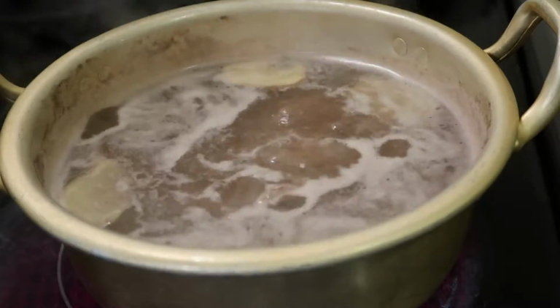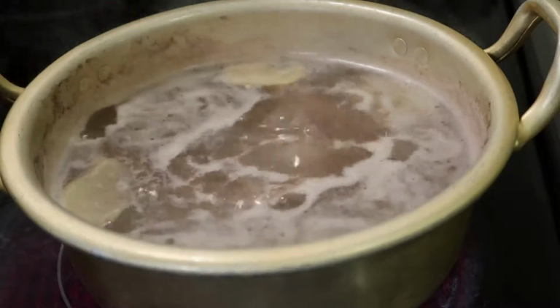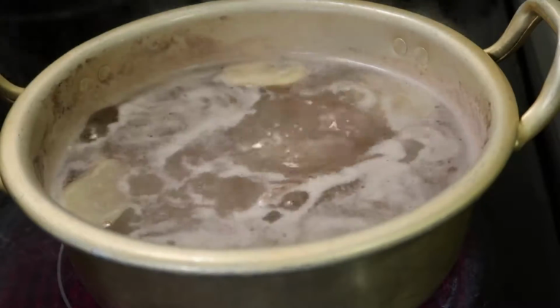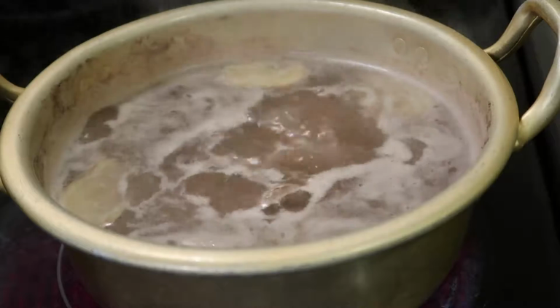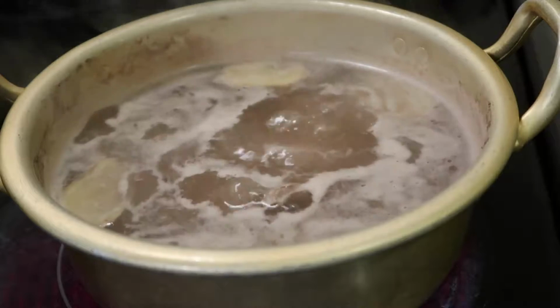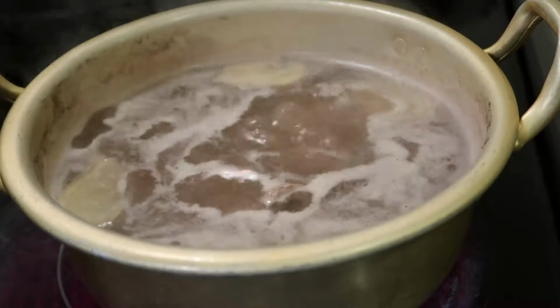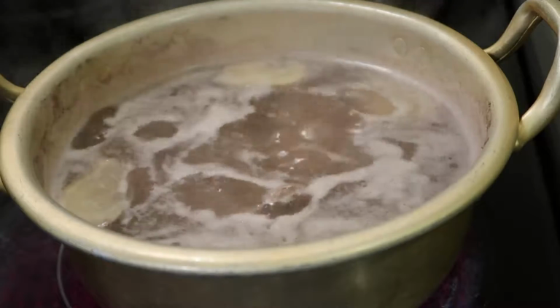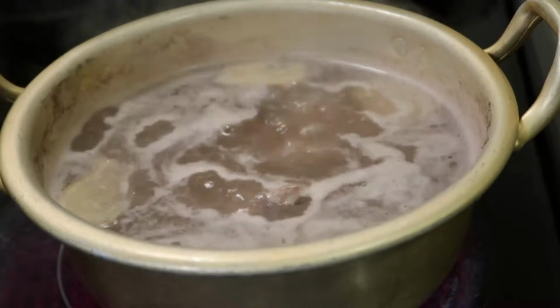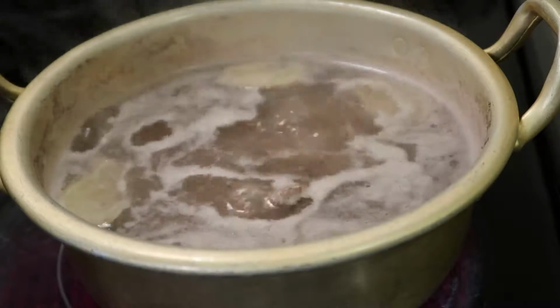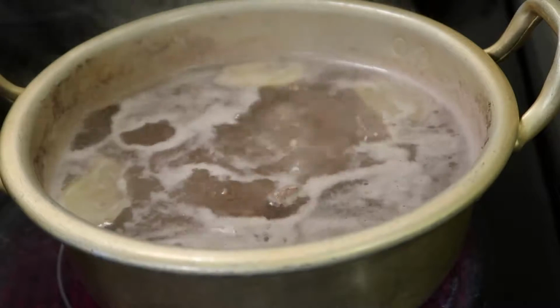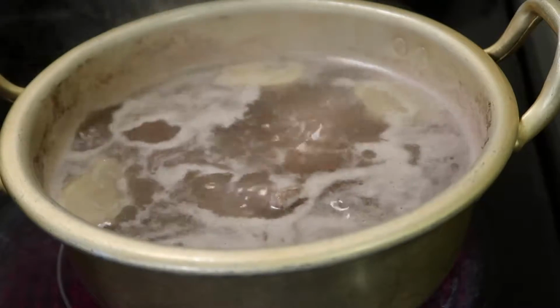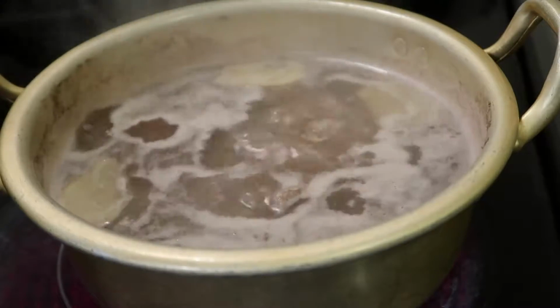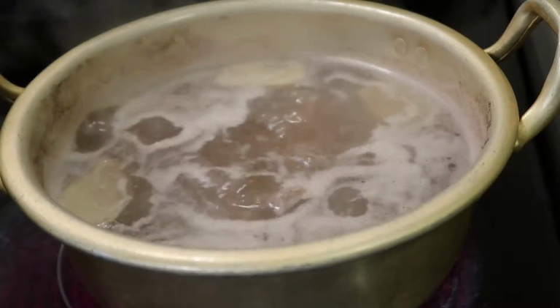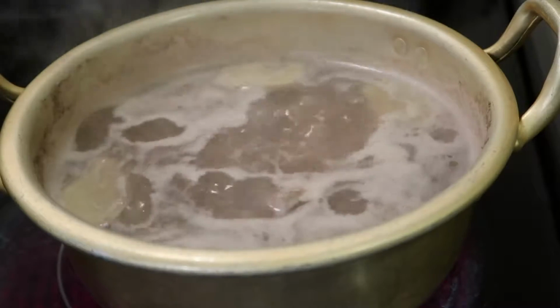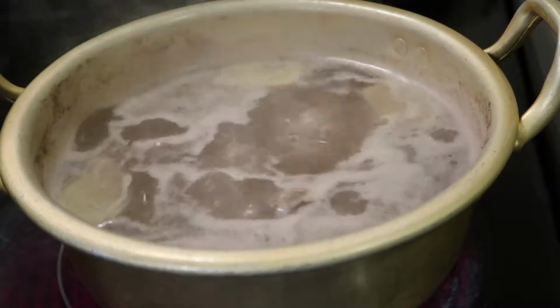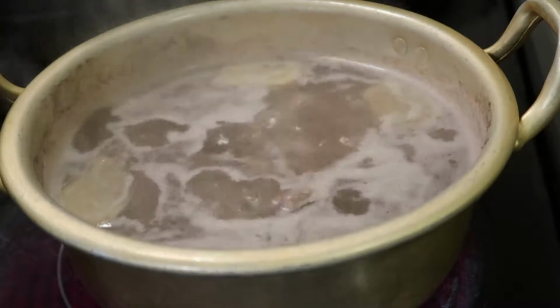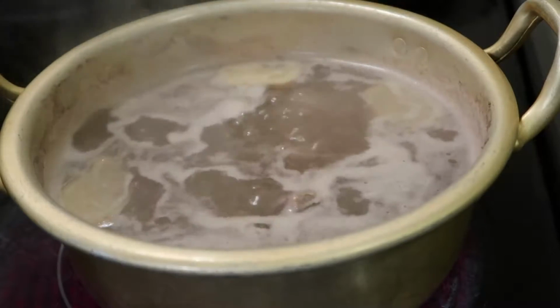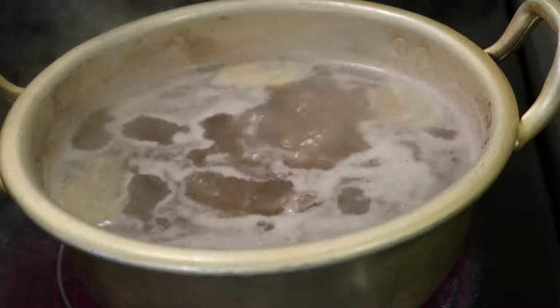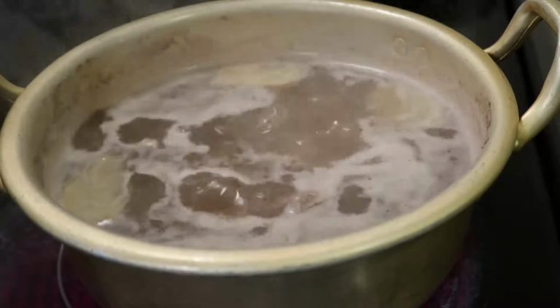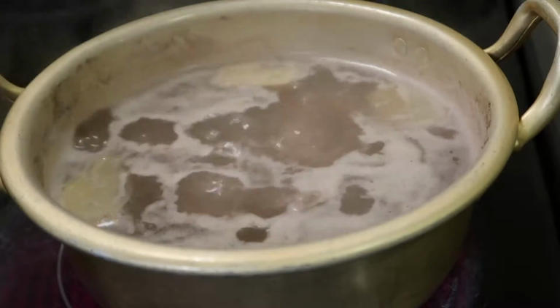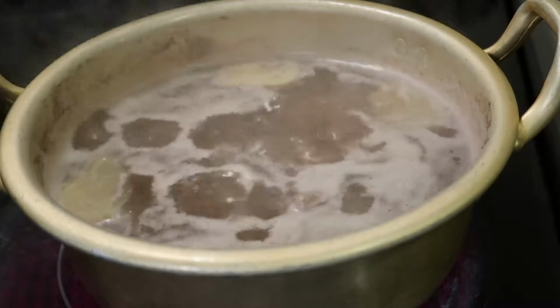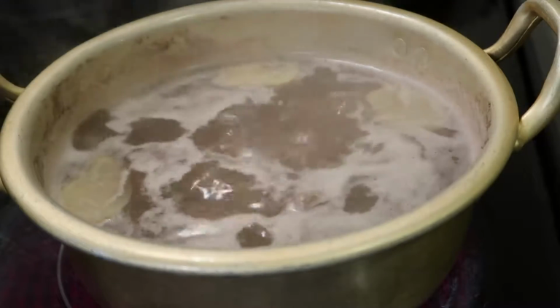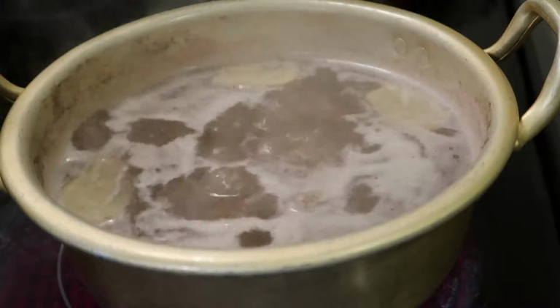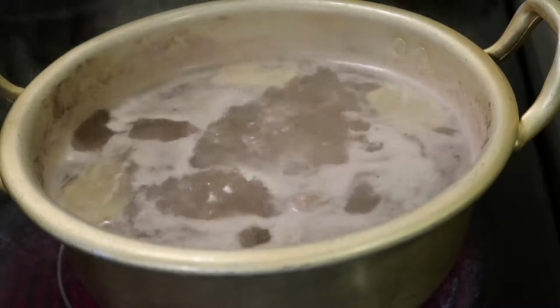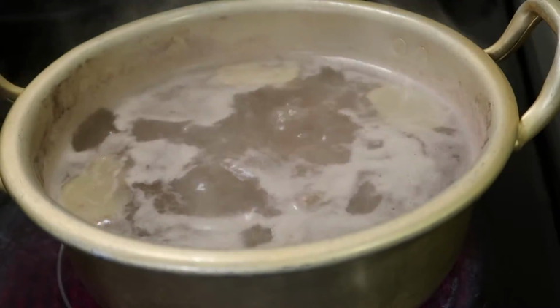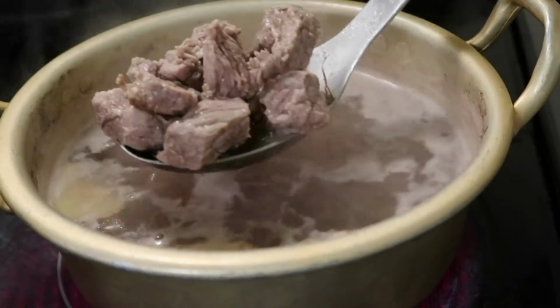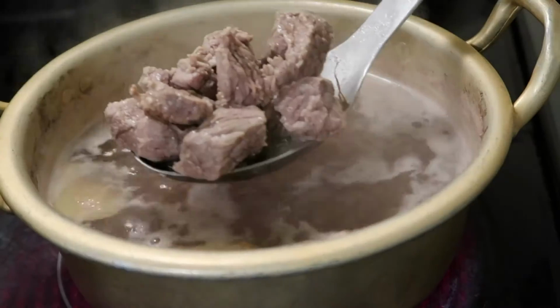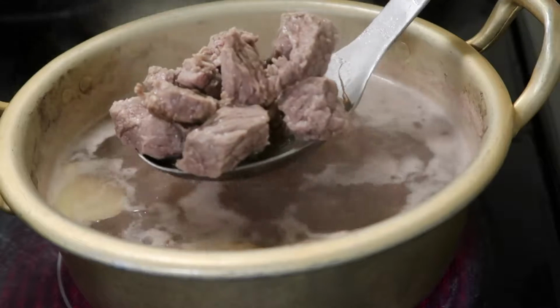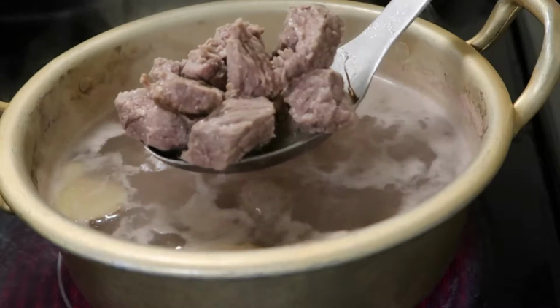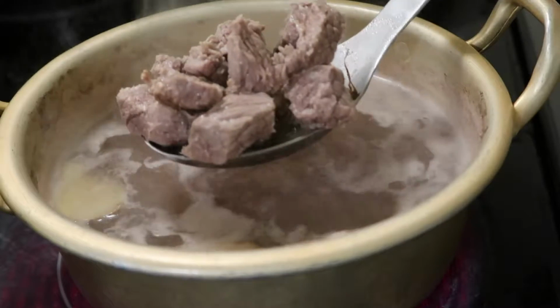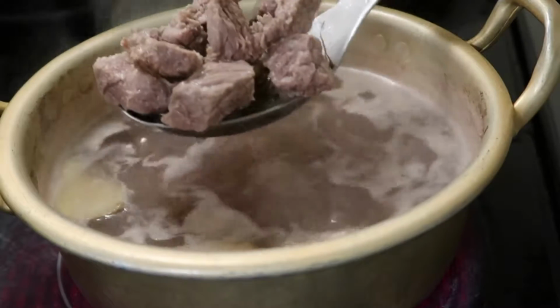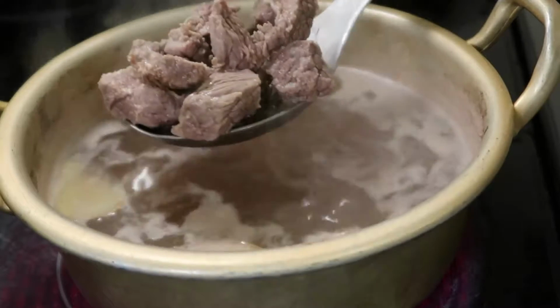The function of this step is to remove the bloody smell and taste from the meat. I will also save the meat soup — the broth — instead of discarding it.